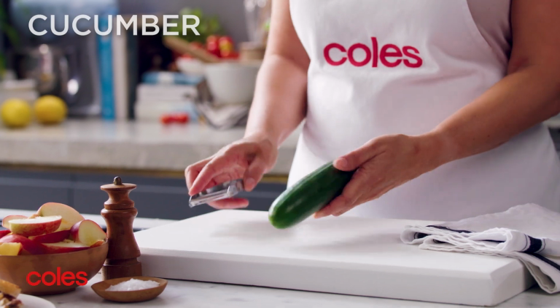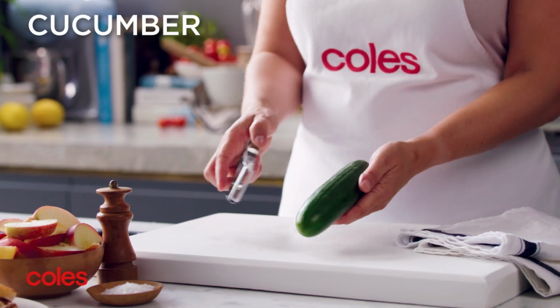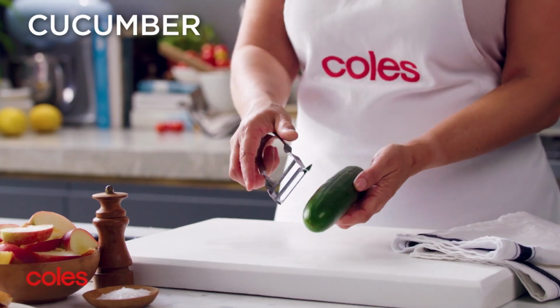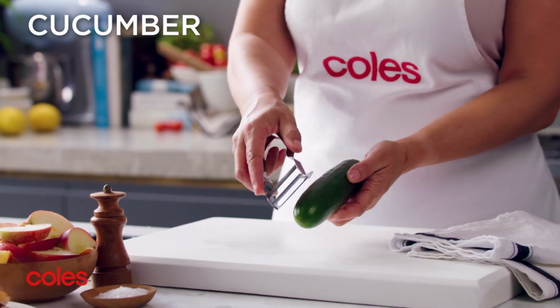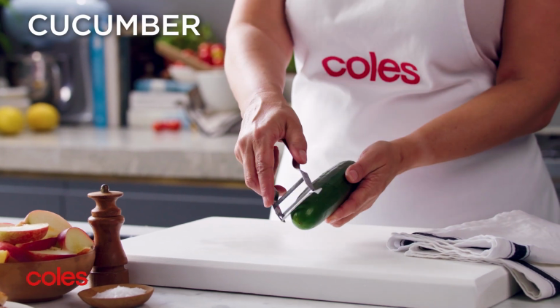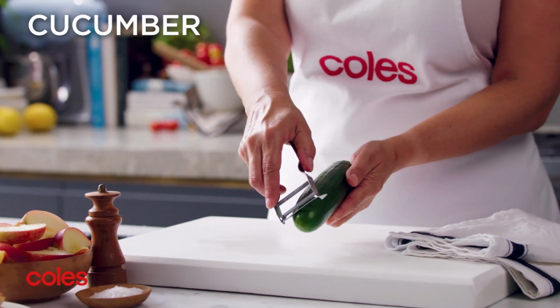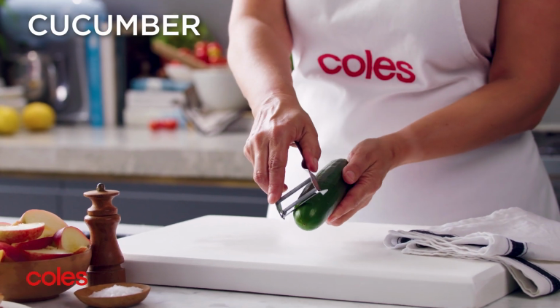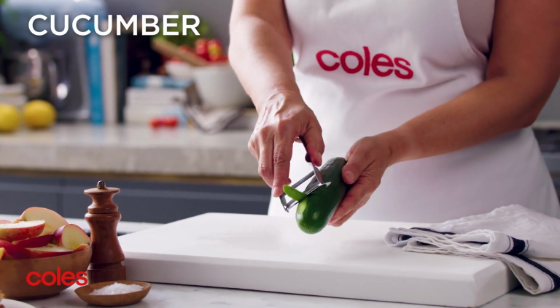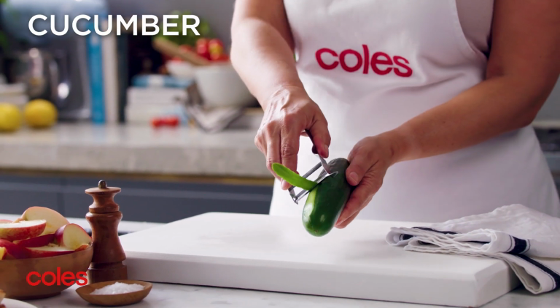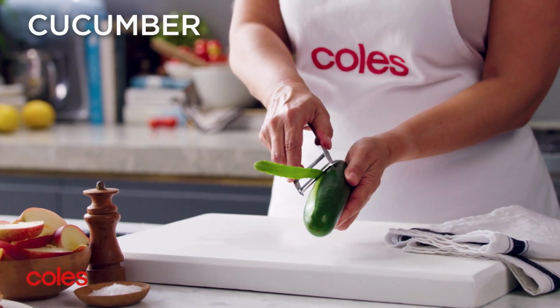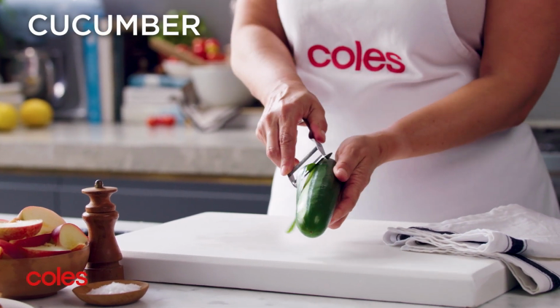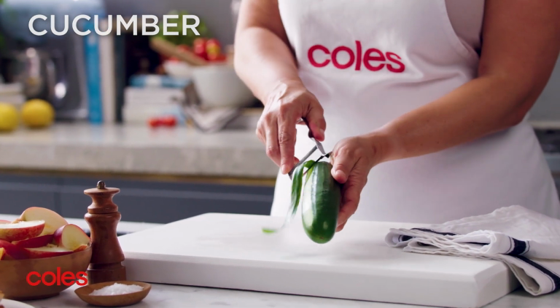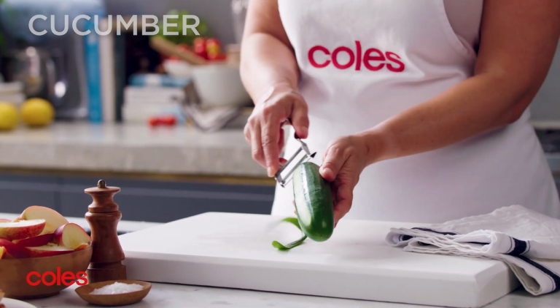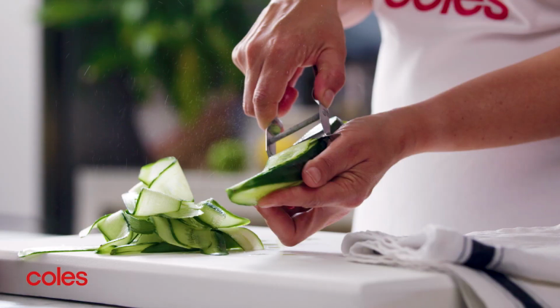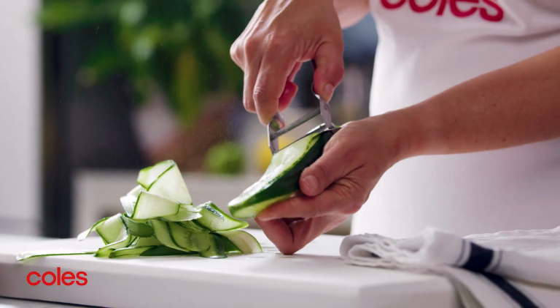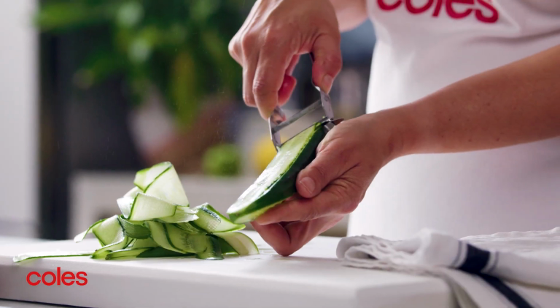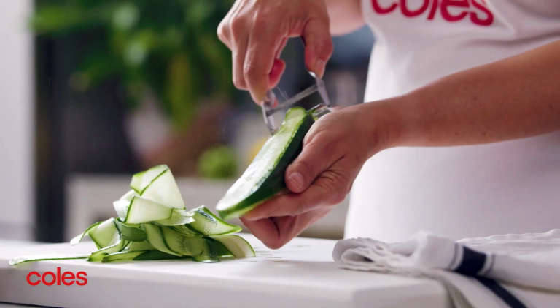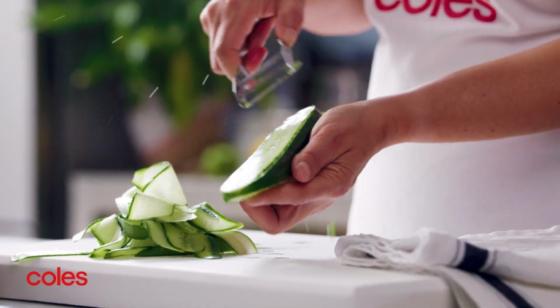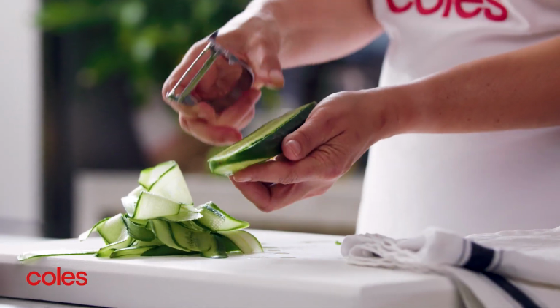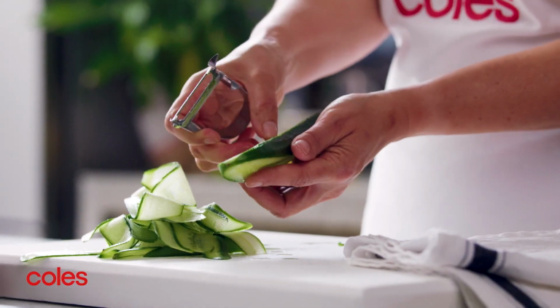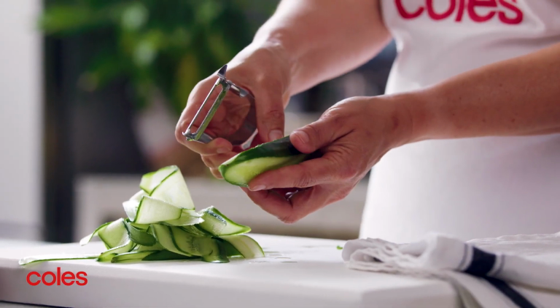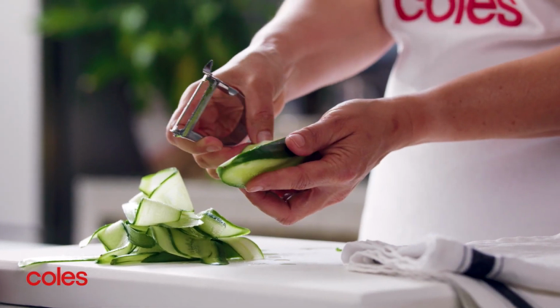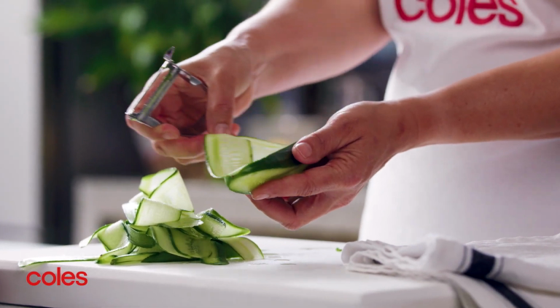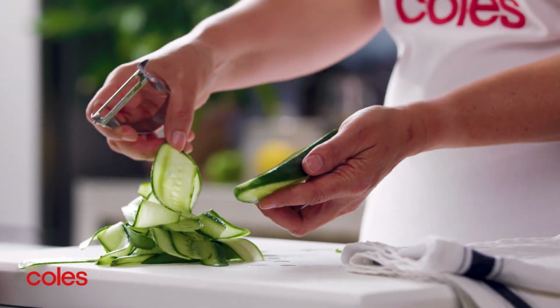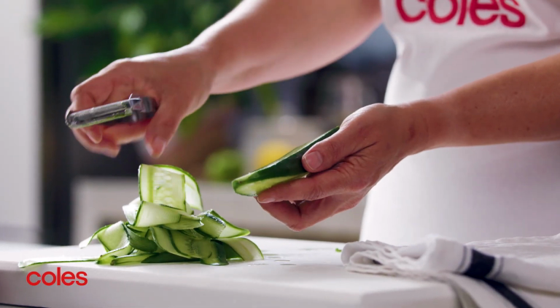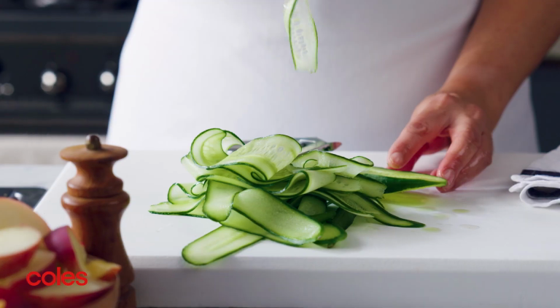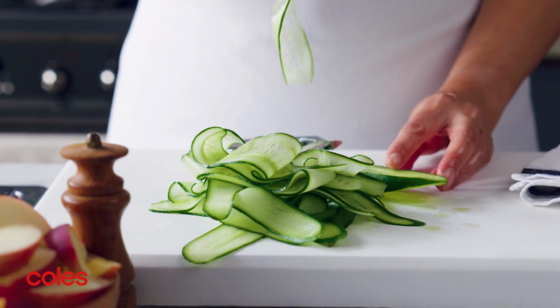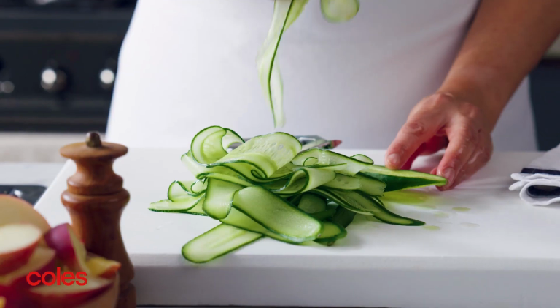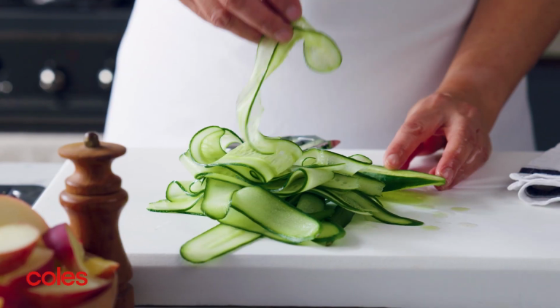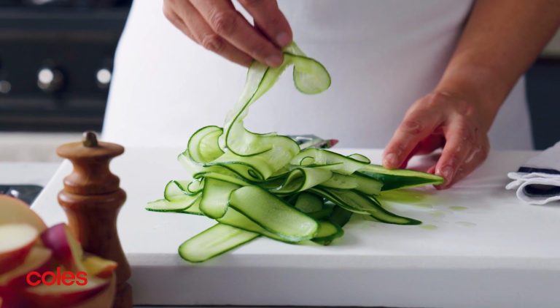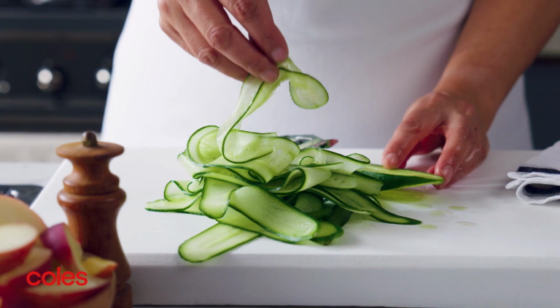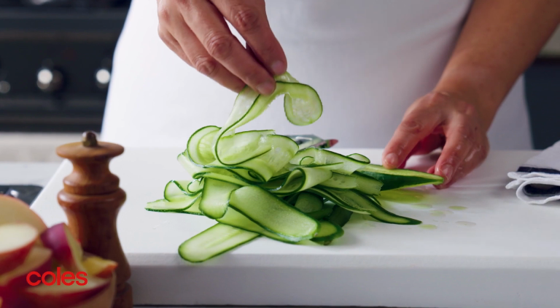For the cucumber, use a vegetable peeler to peel it into long ribbons.